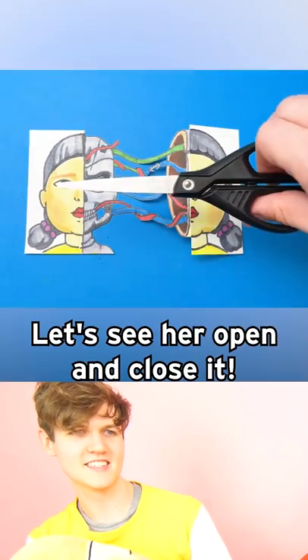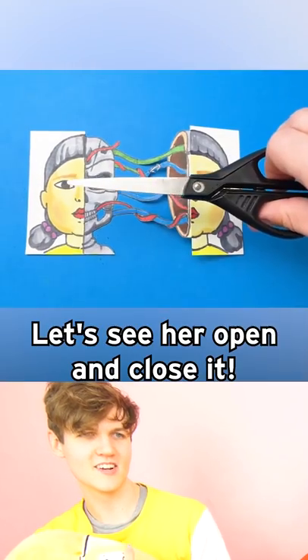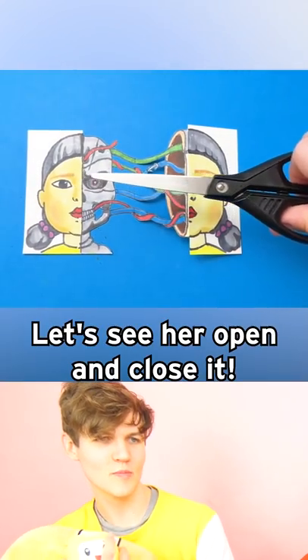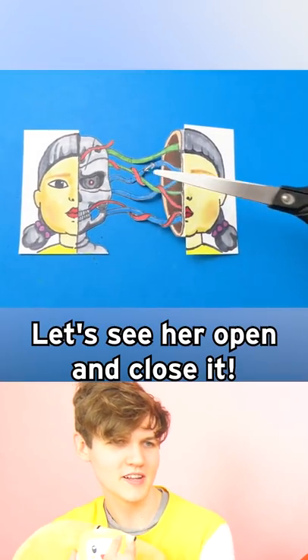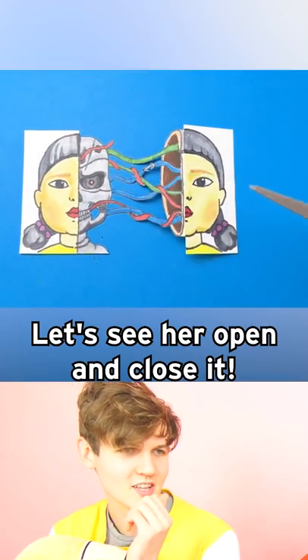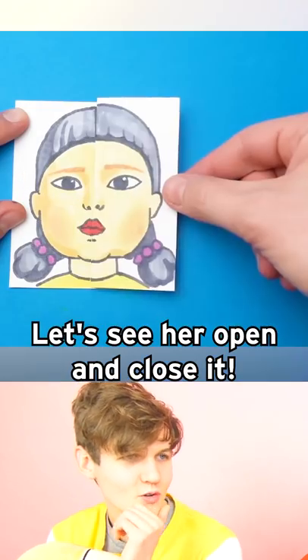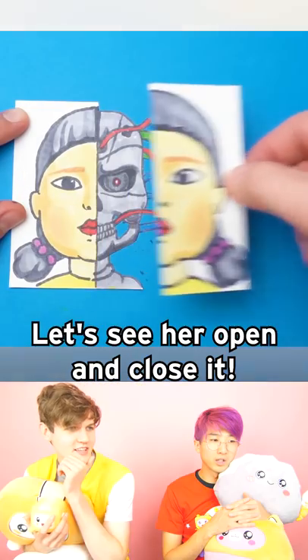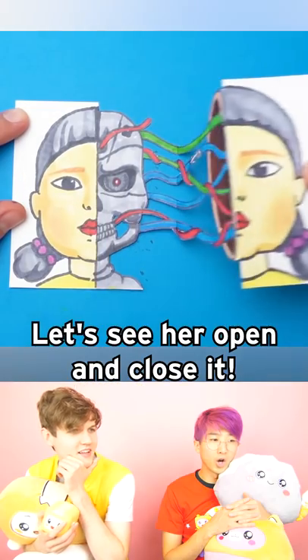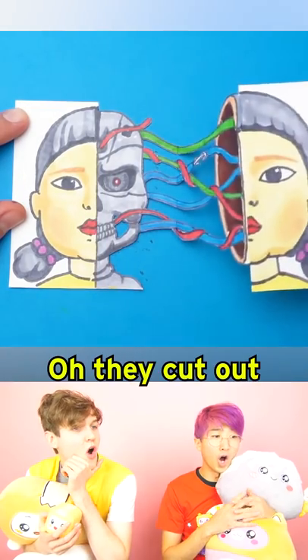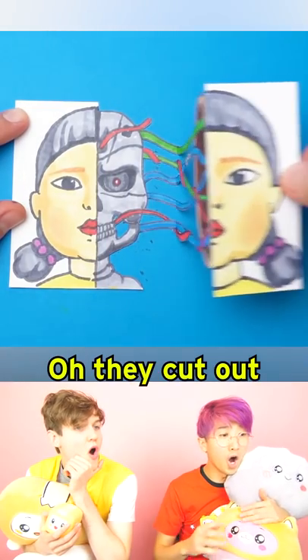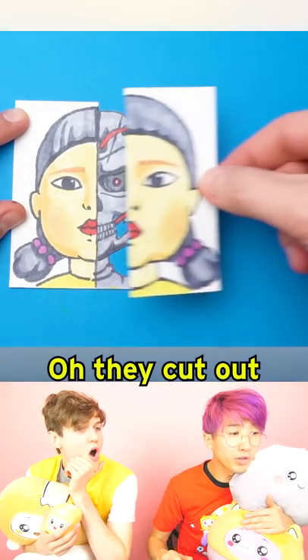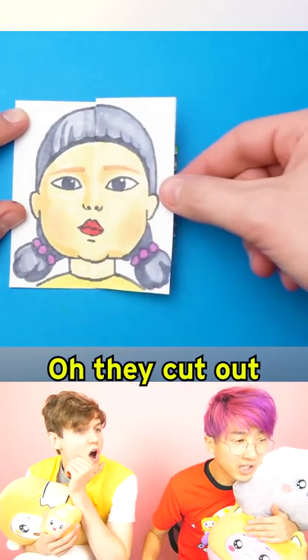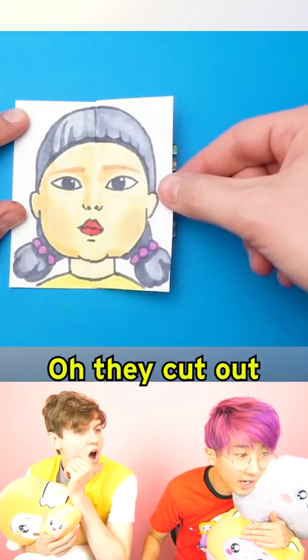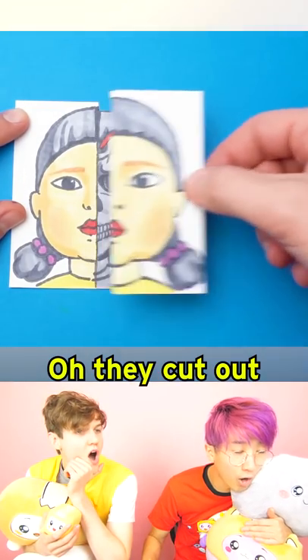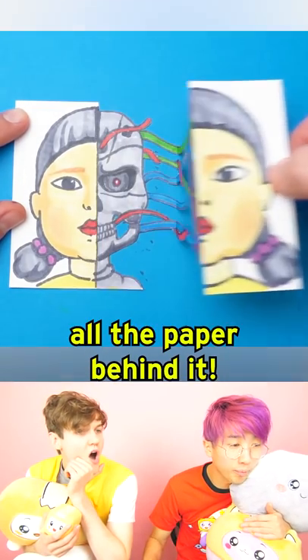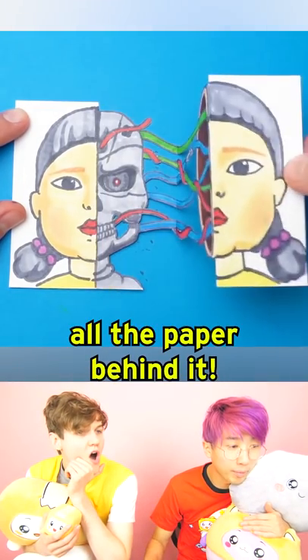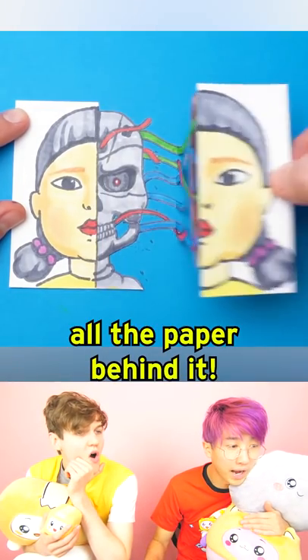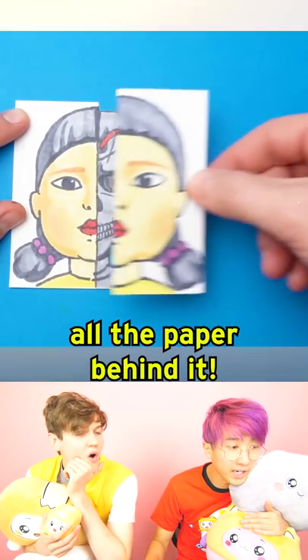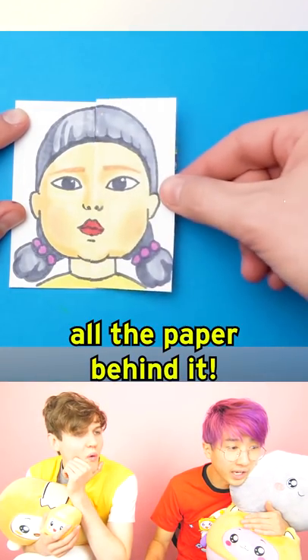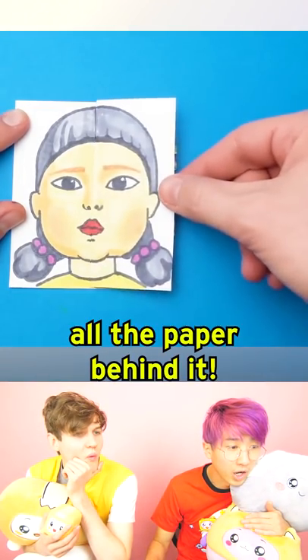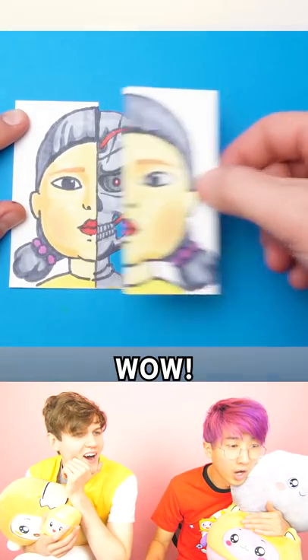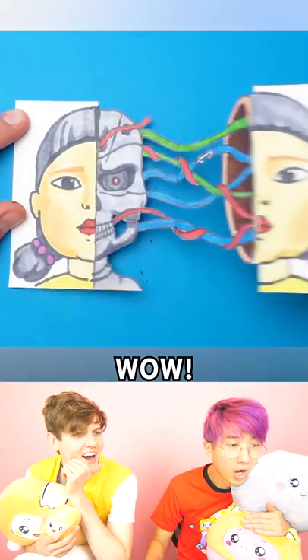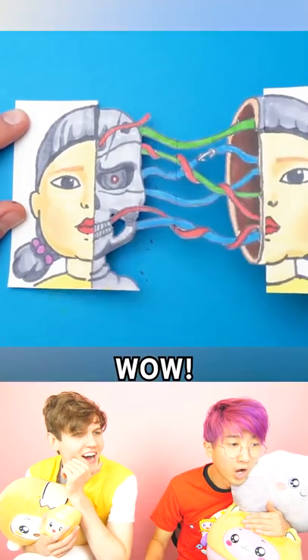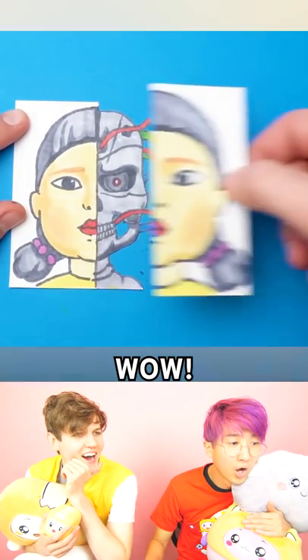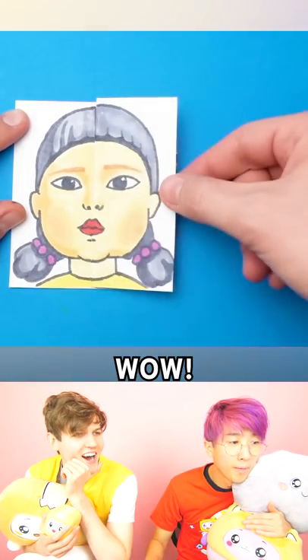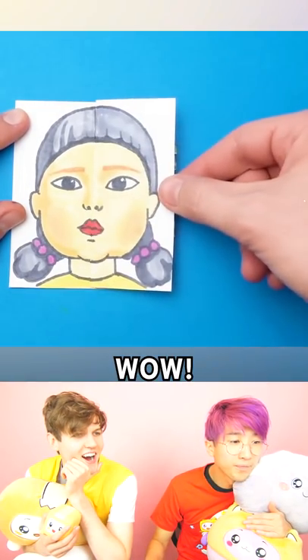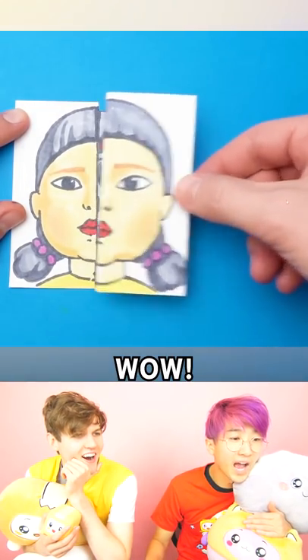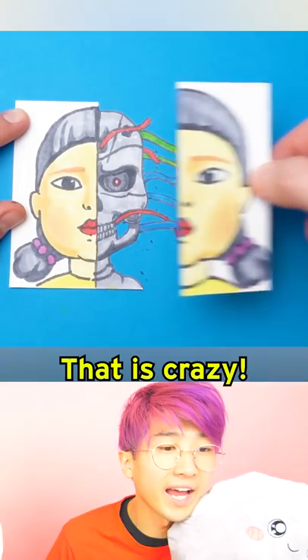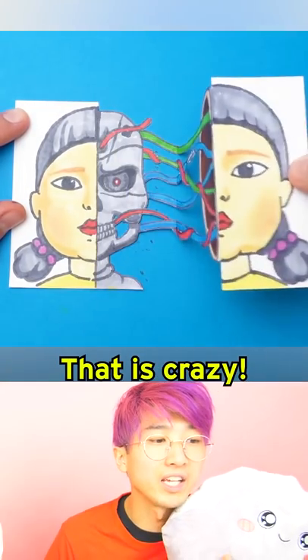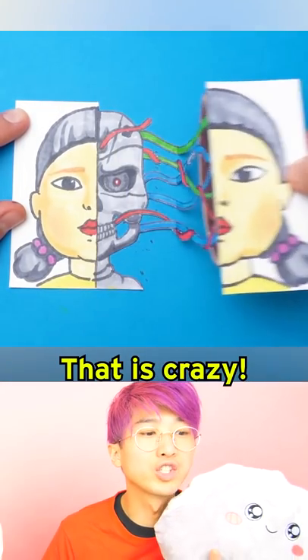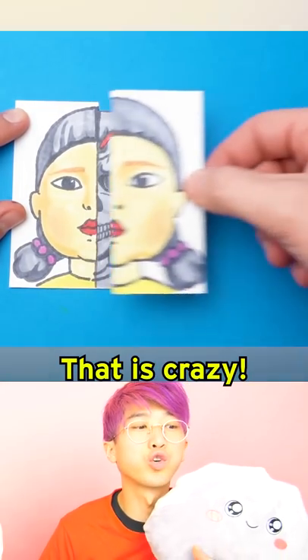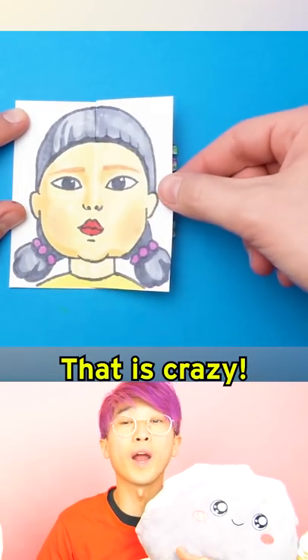Let's see her open and close it. Oh, they cut out all the paper behind it. Wow! That is crazy.